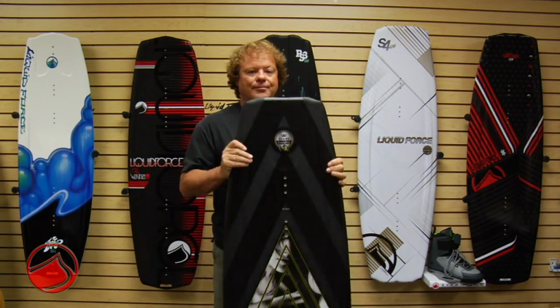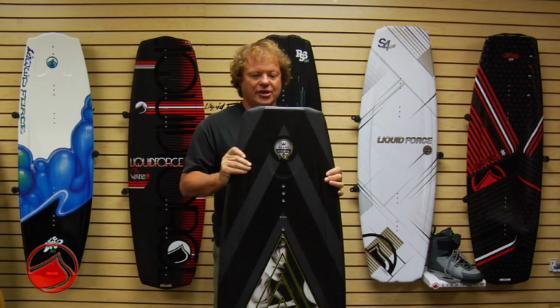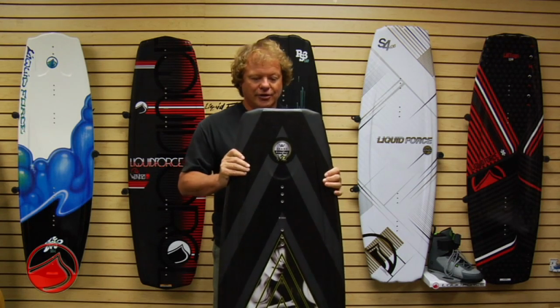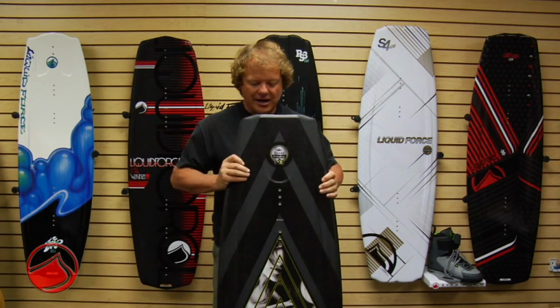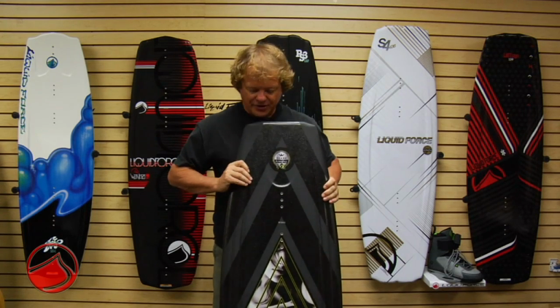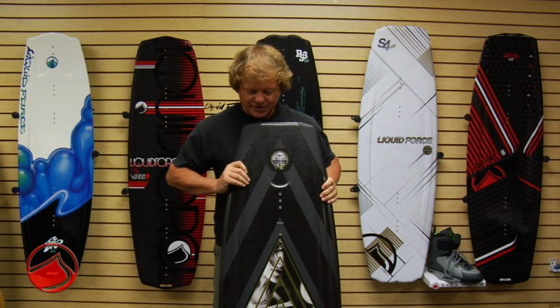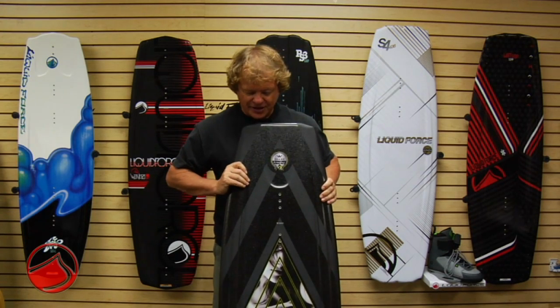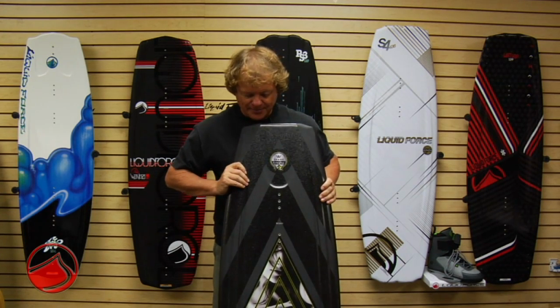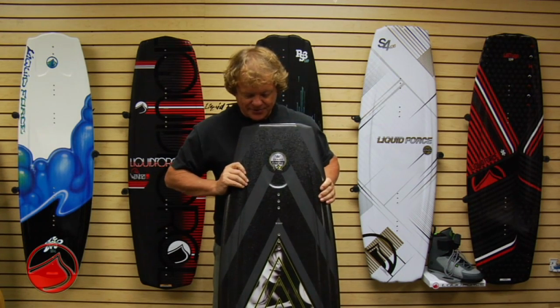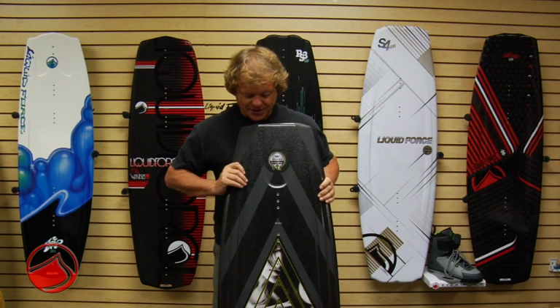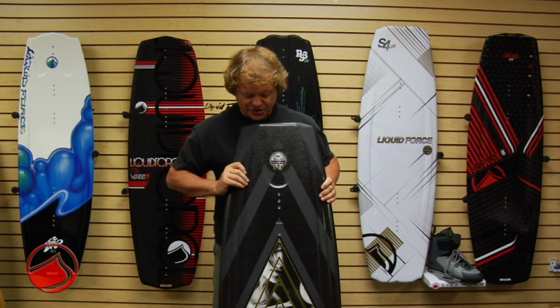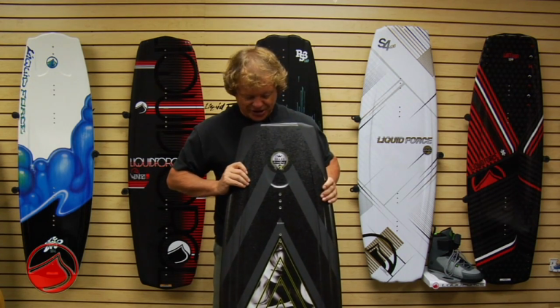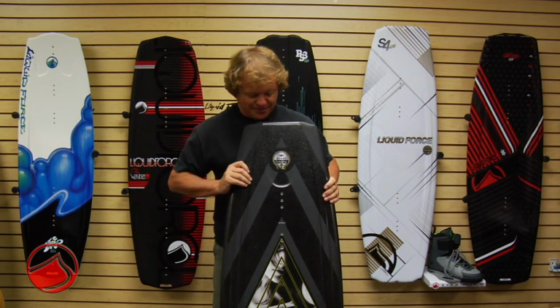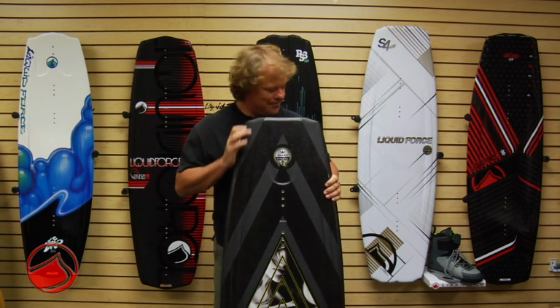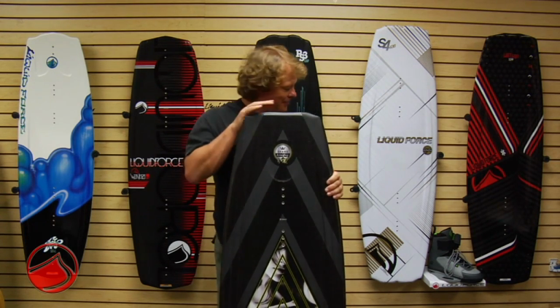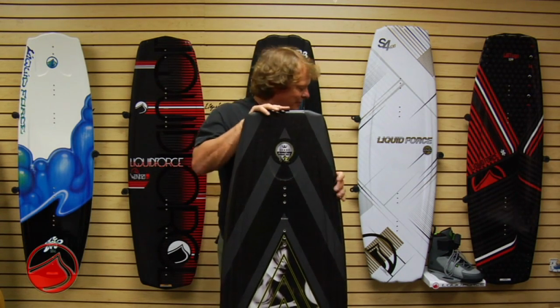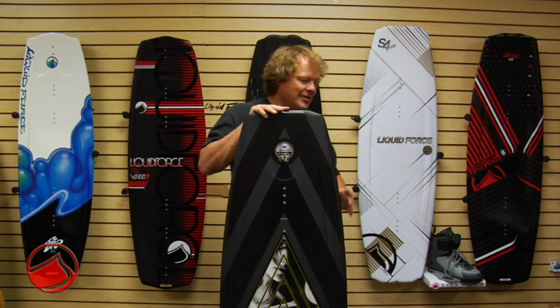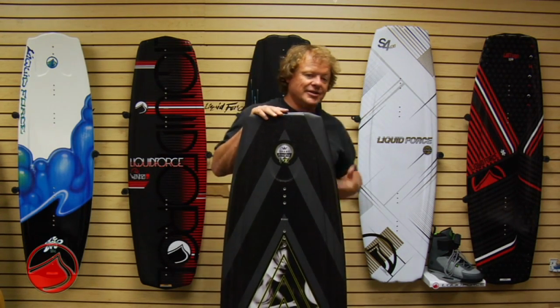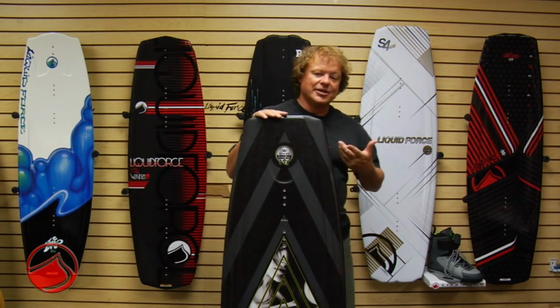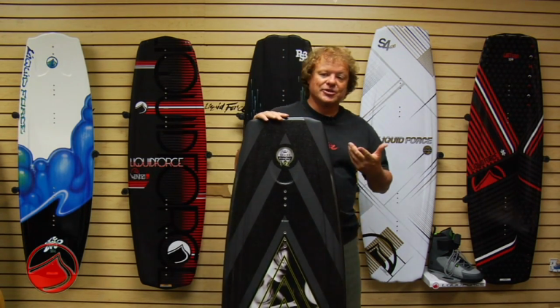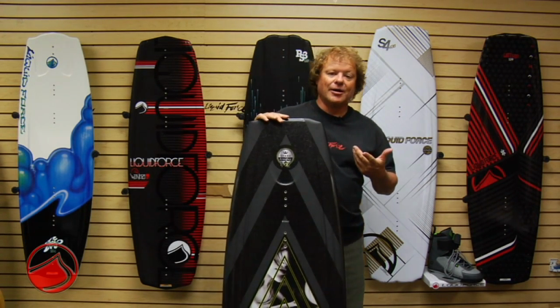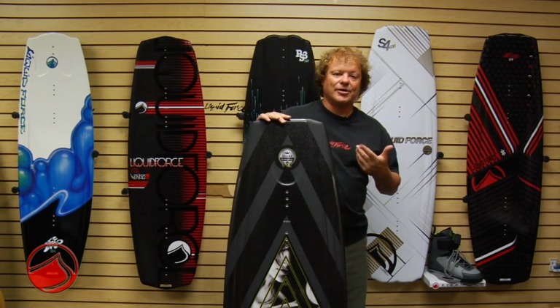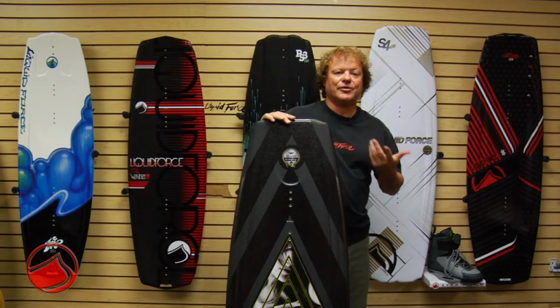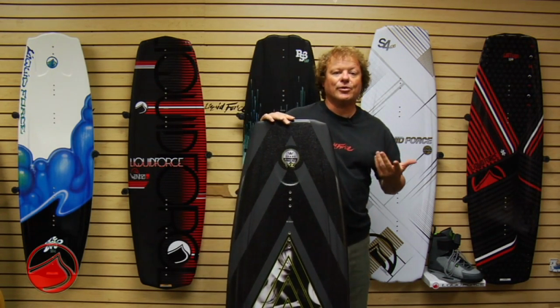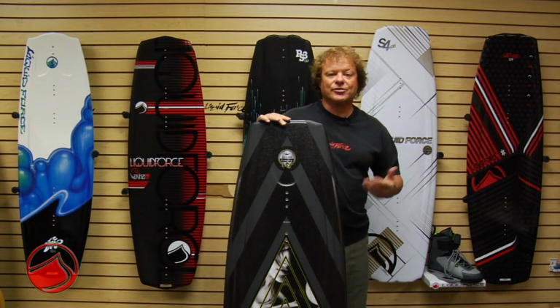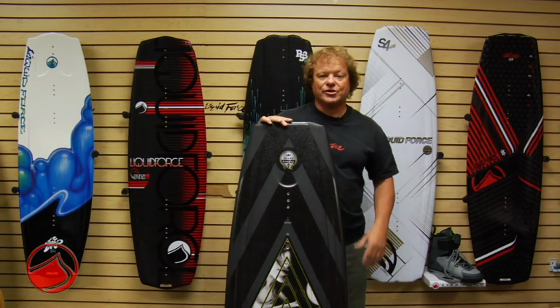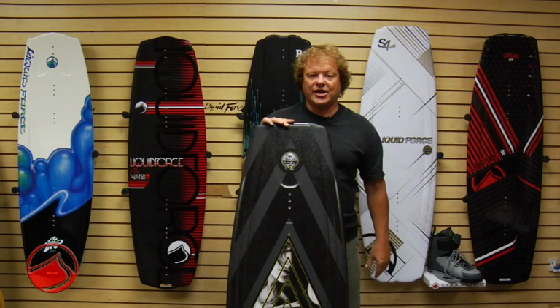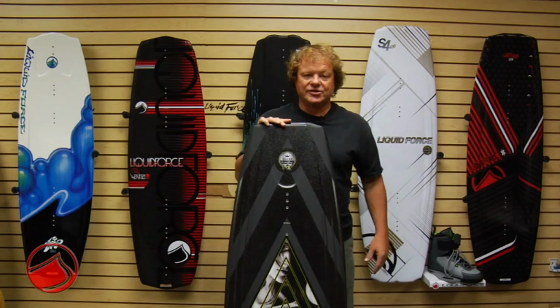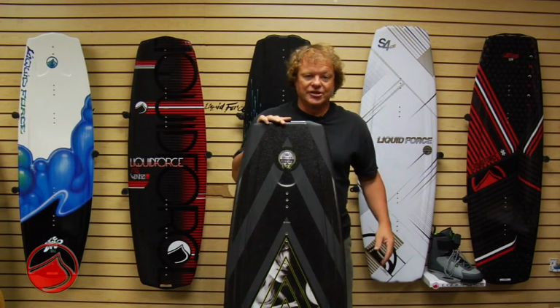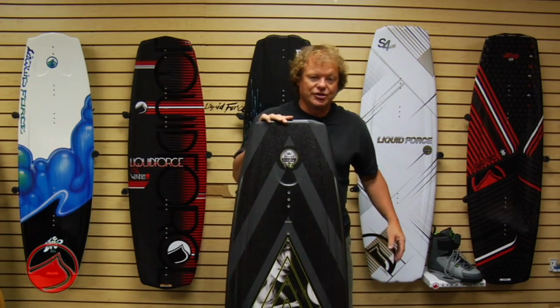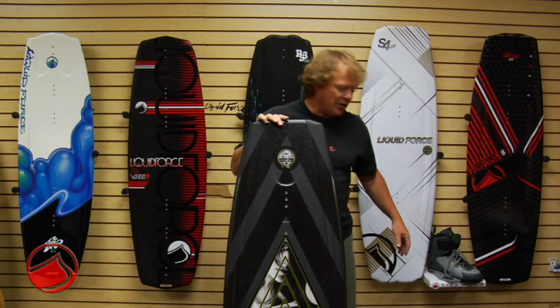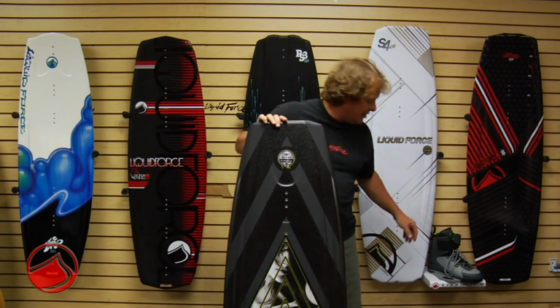Killer graphic on the top, a touch of Shane, and this comes comboed of course with Shane's signature binding.